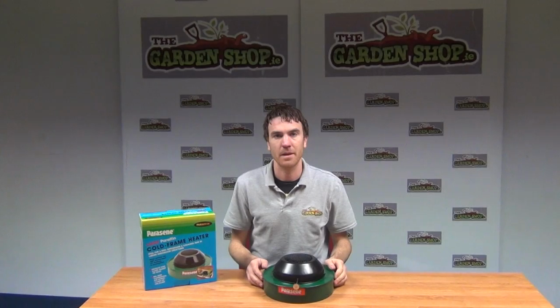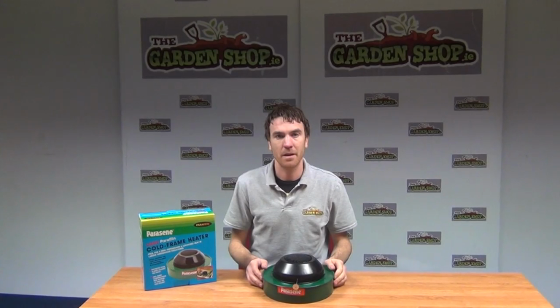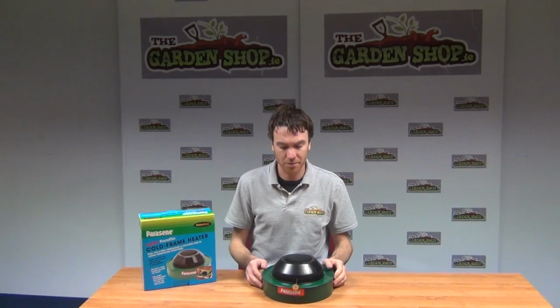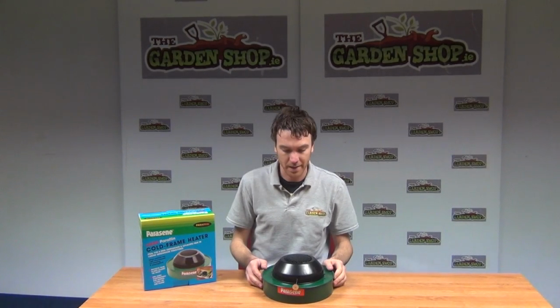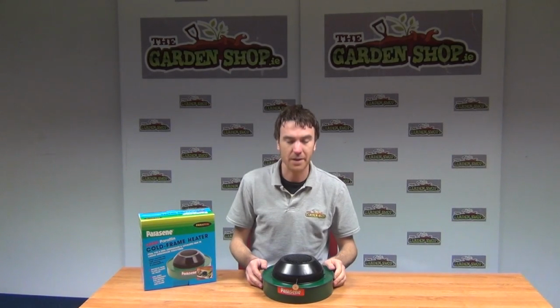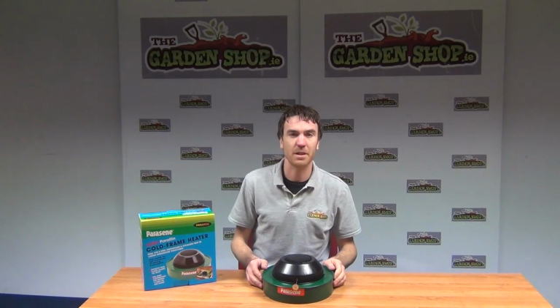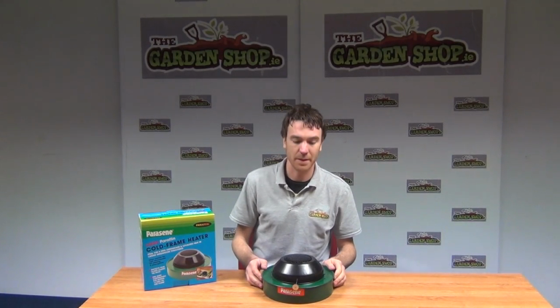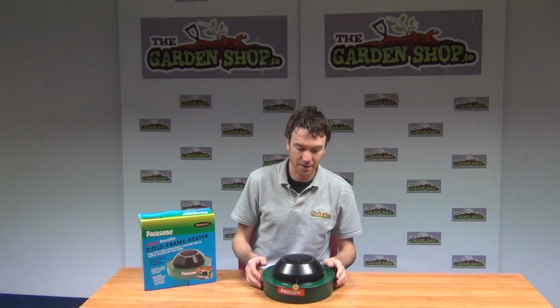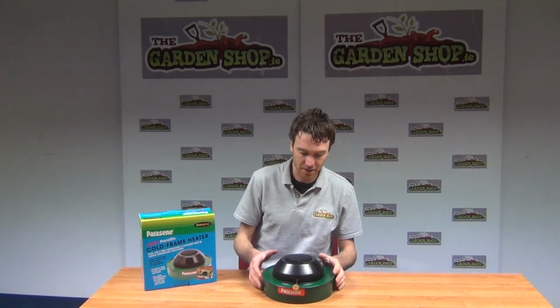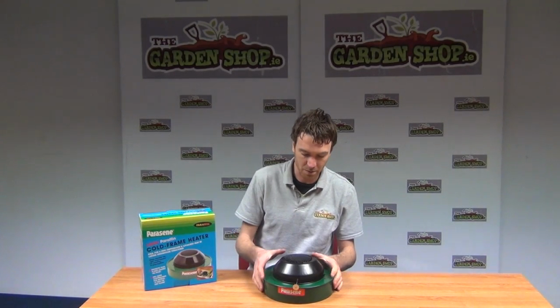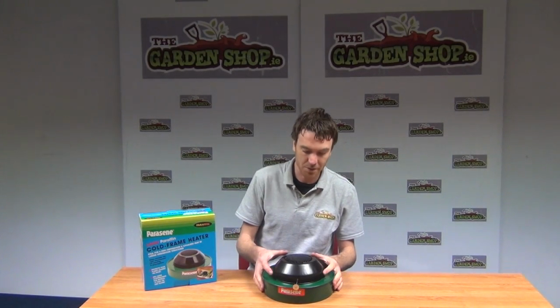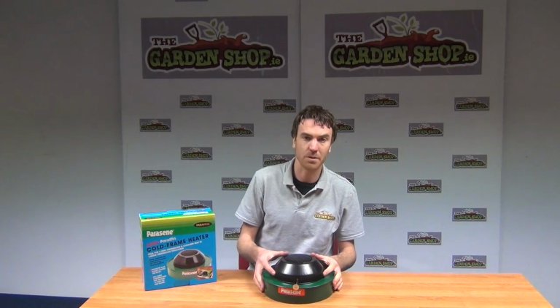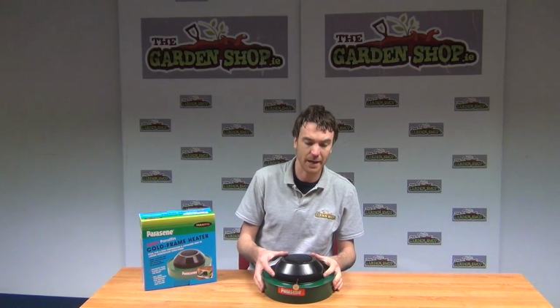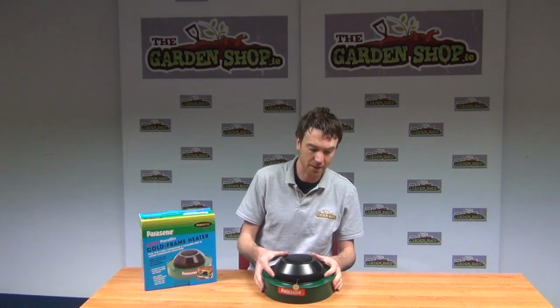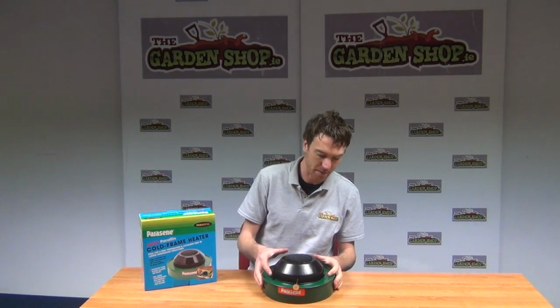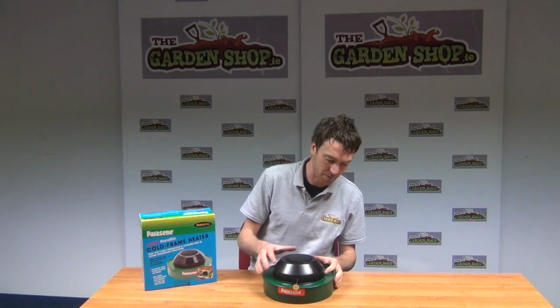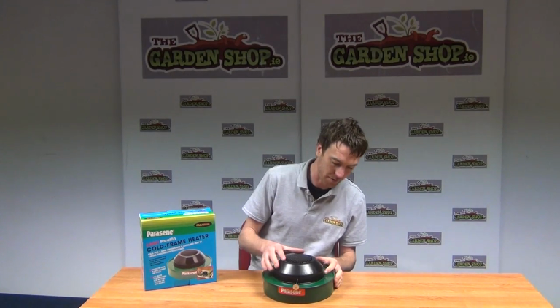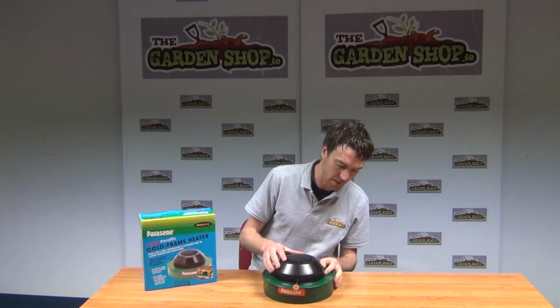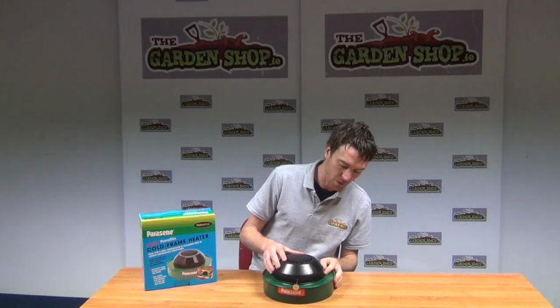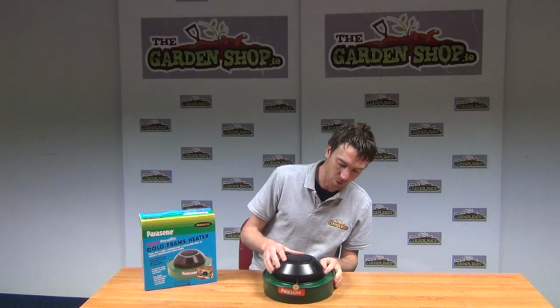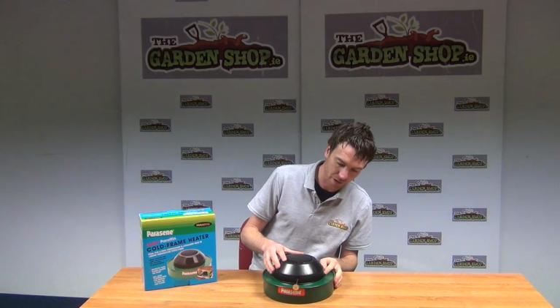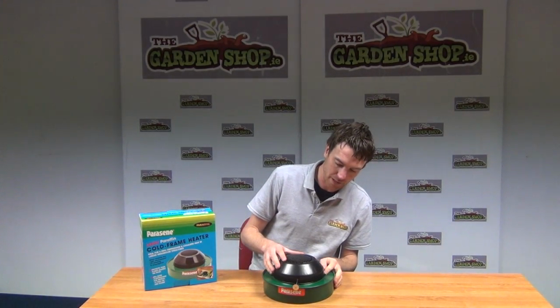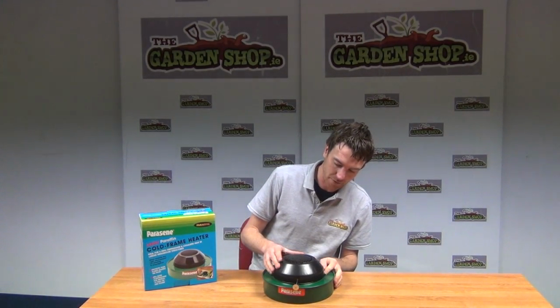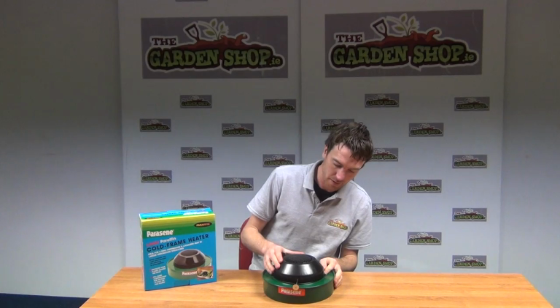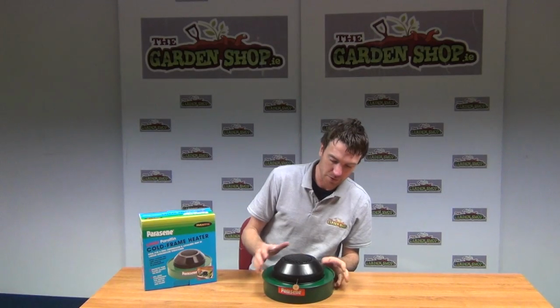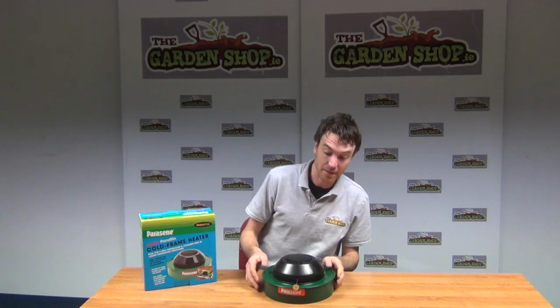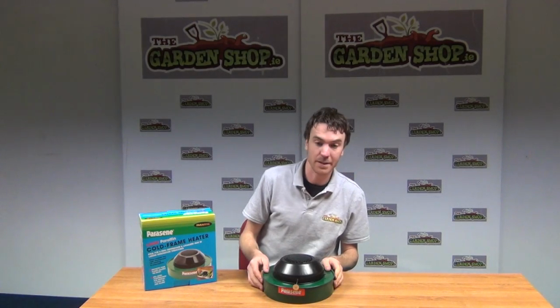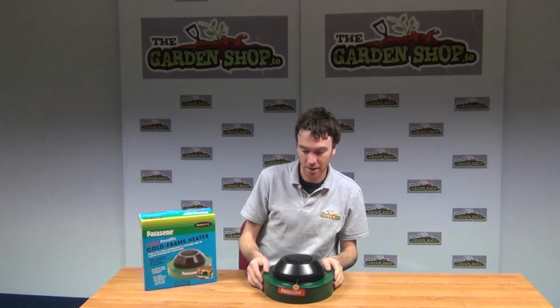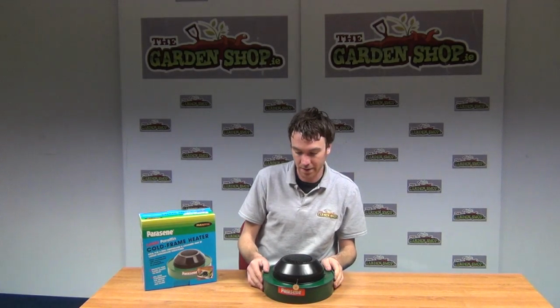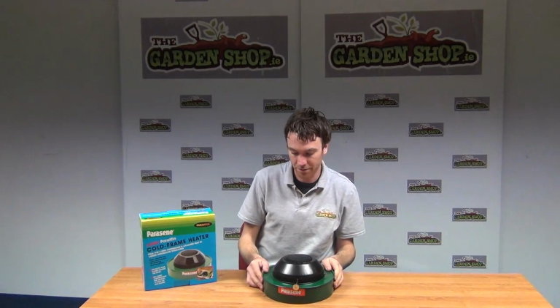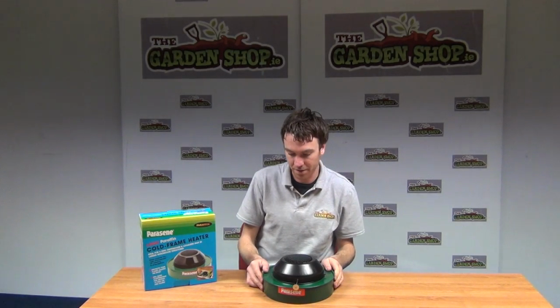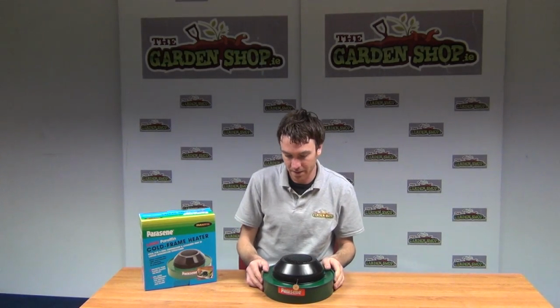Hello from the garden shop. In this video we want to show you our large paraffin cold frame heater. You can see the product here in front of me.